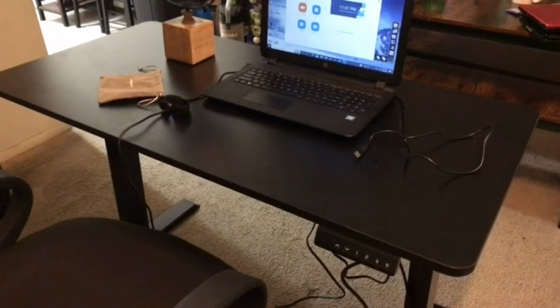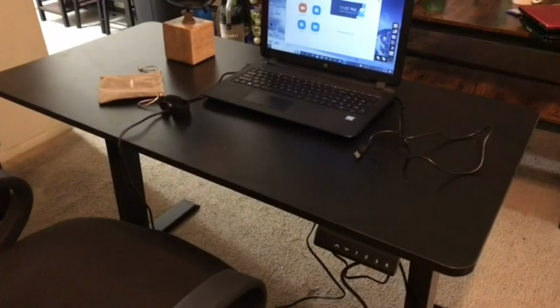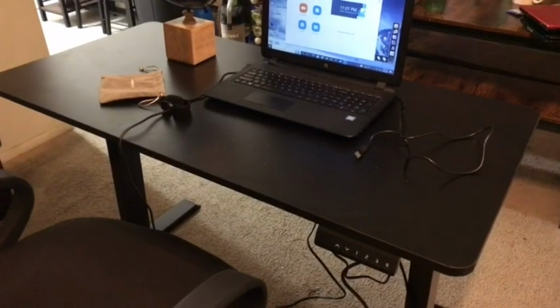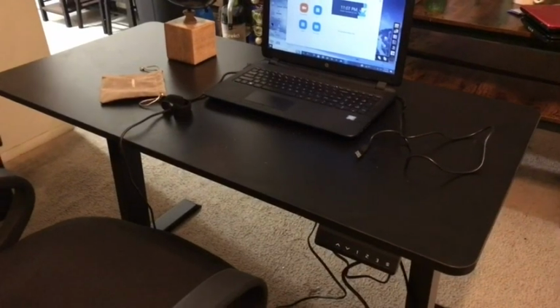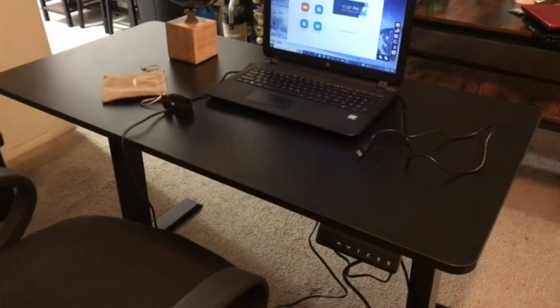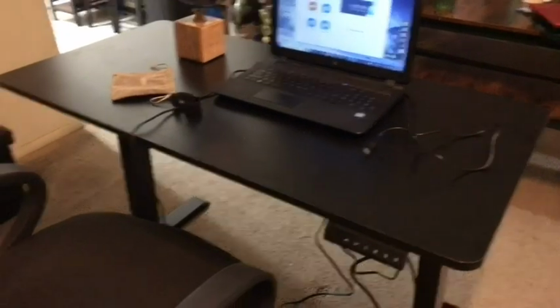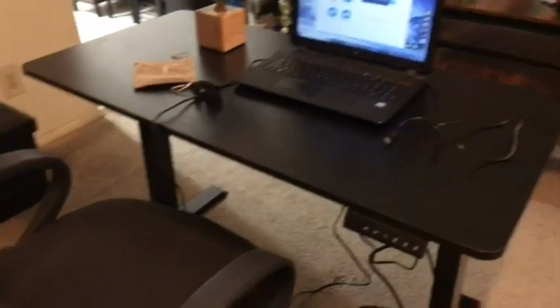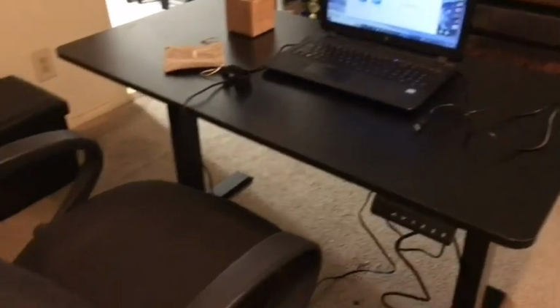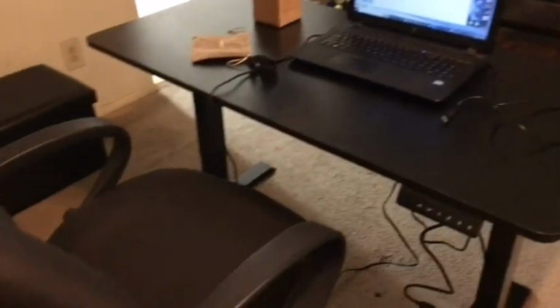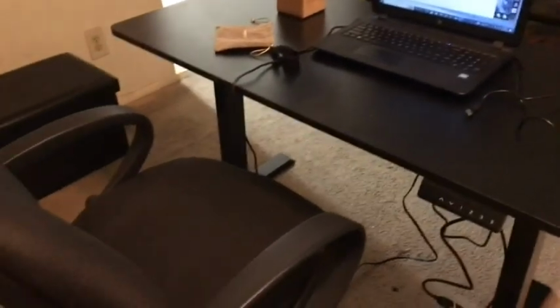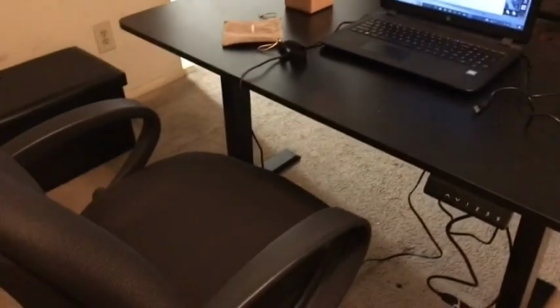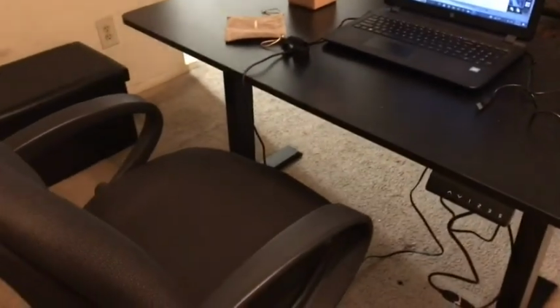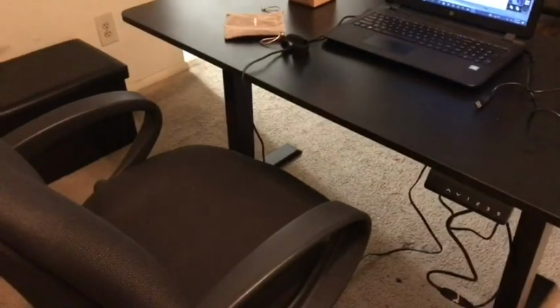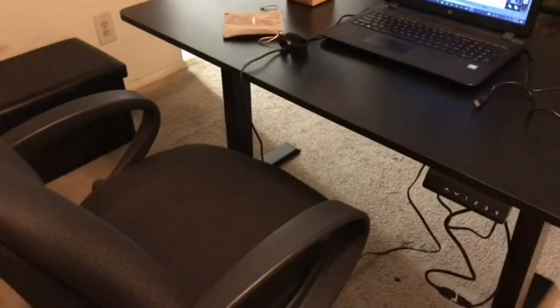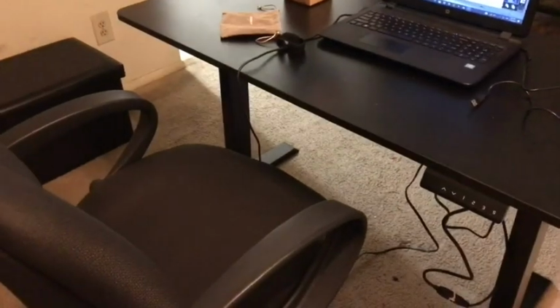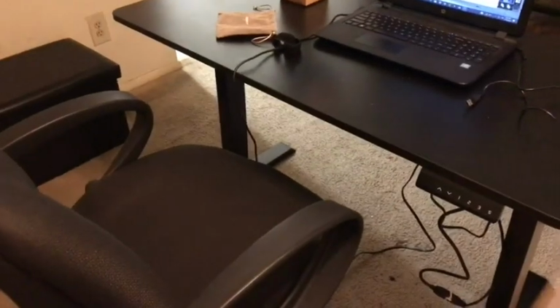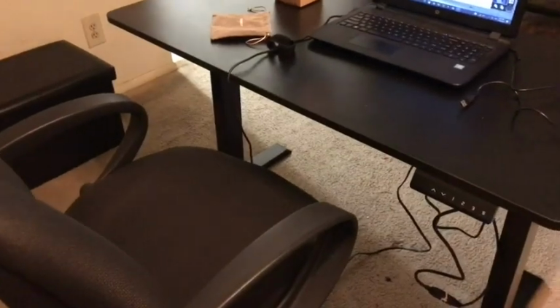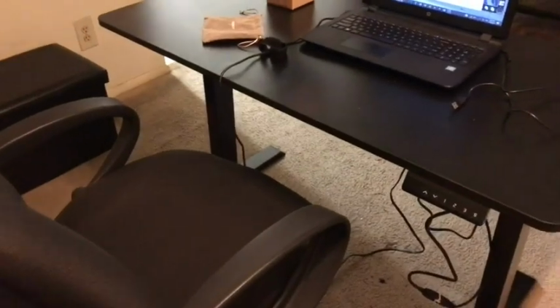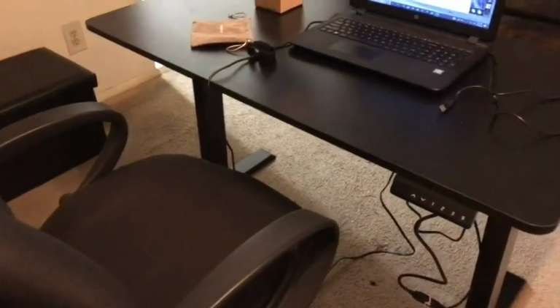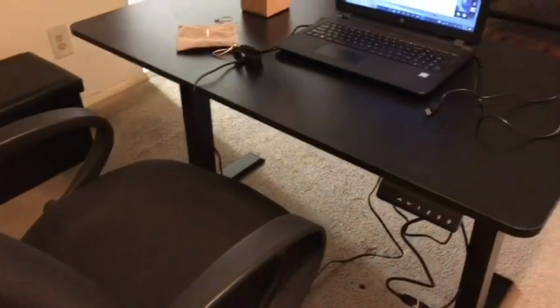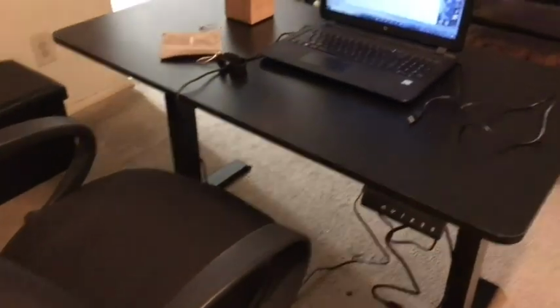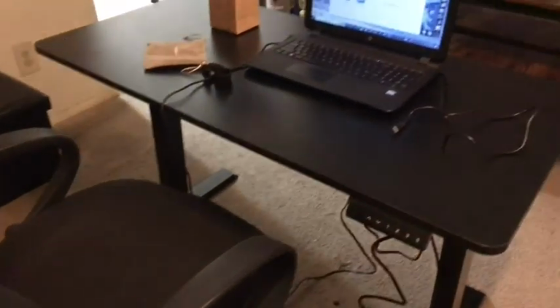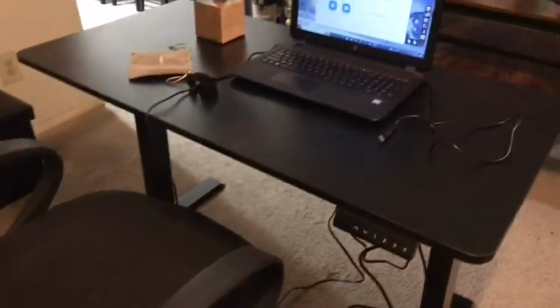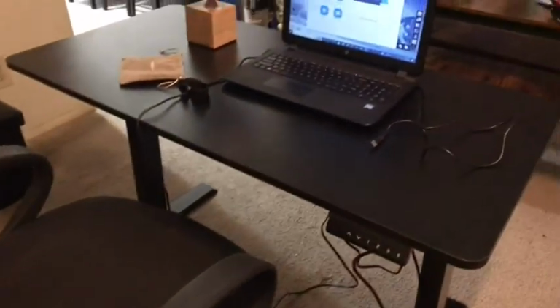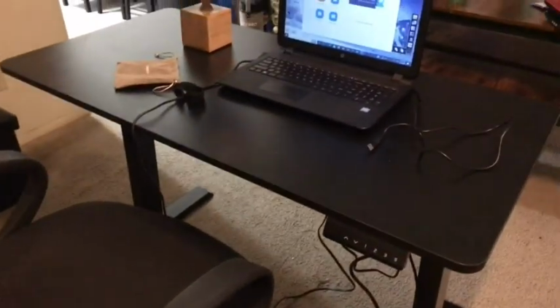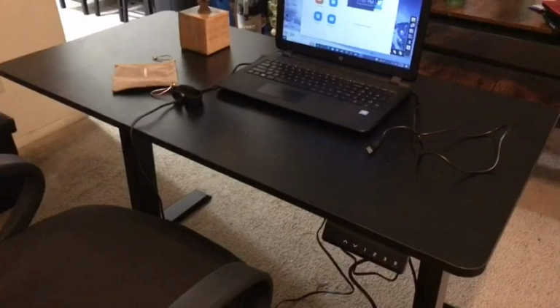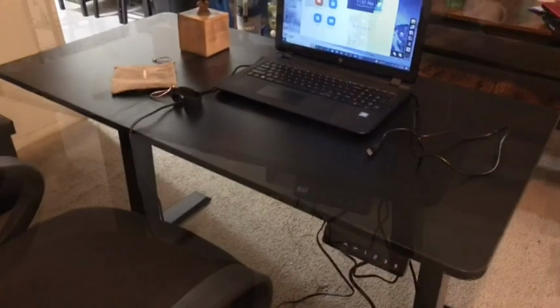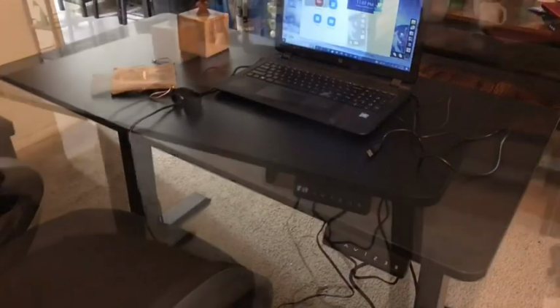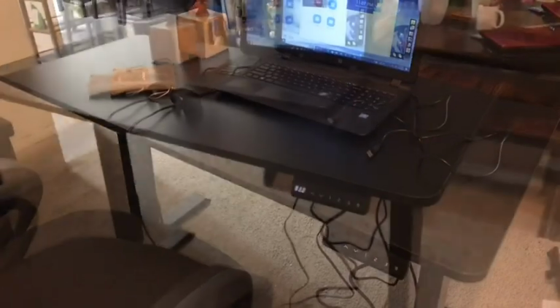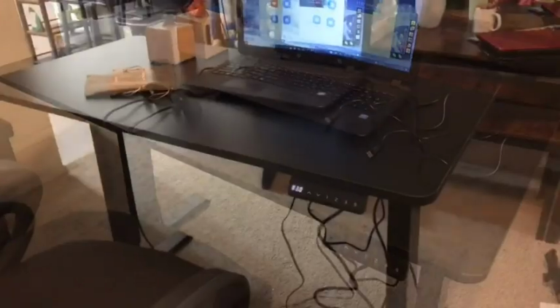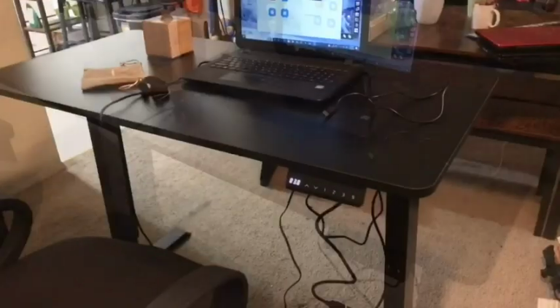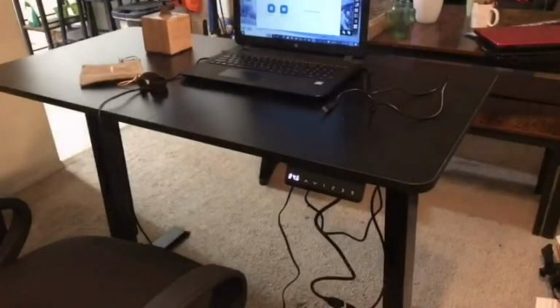The standing desk holds up to 180 pounds and has plenty of space for your laptop or desktop.